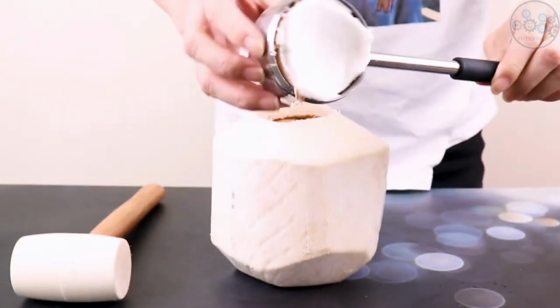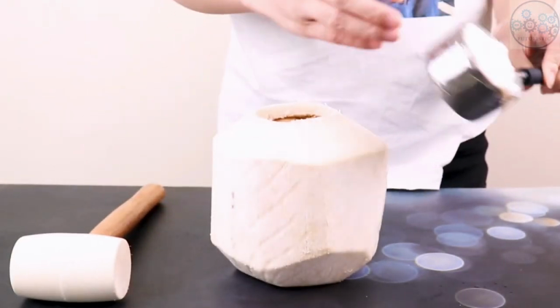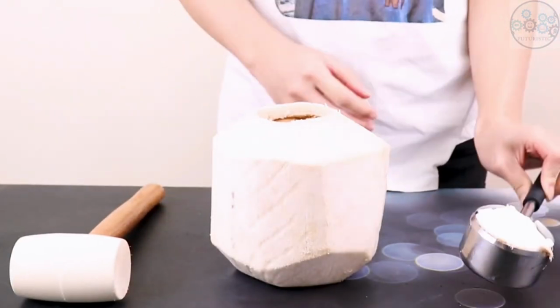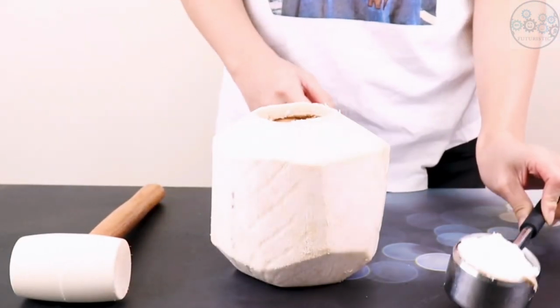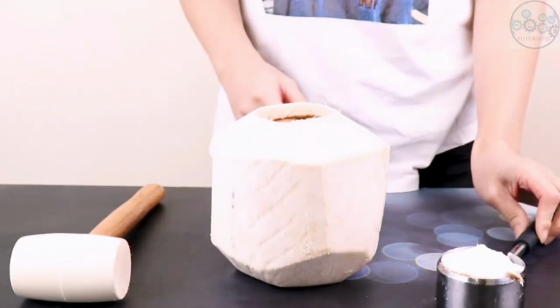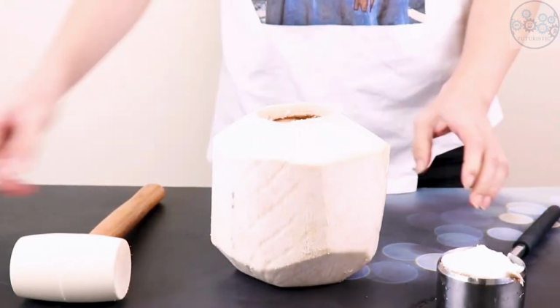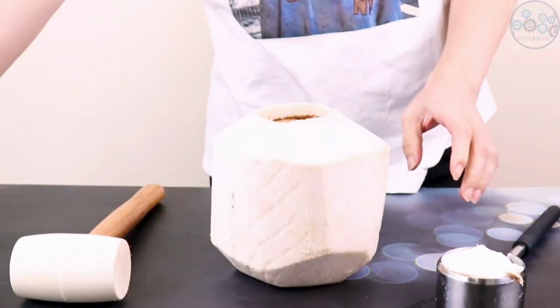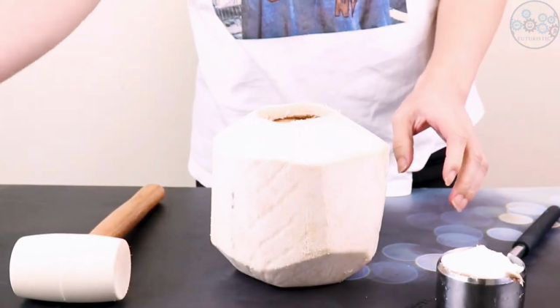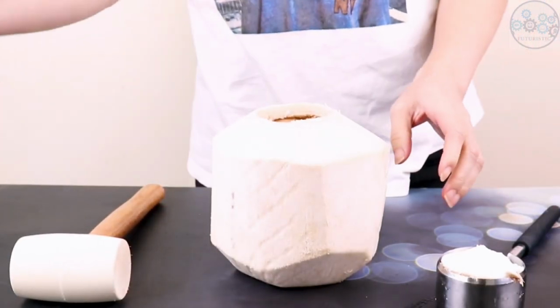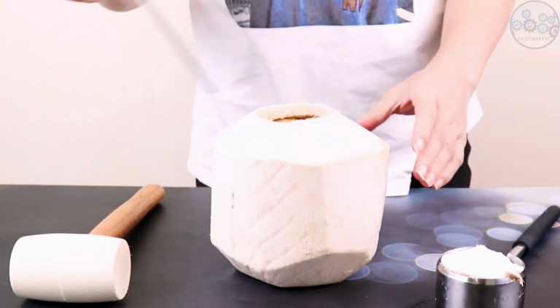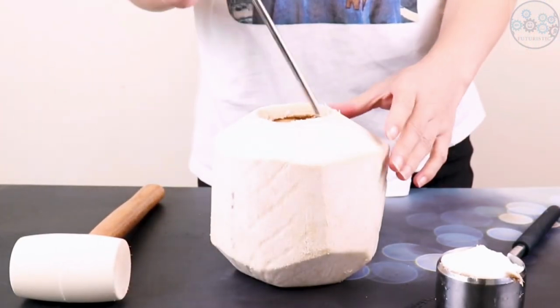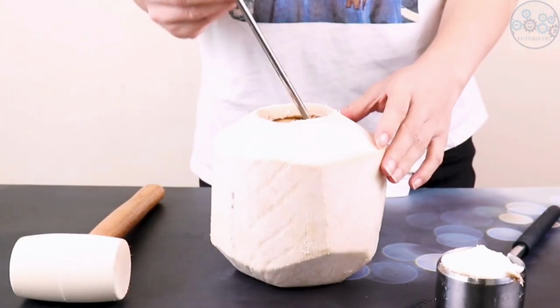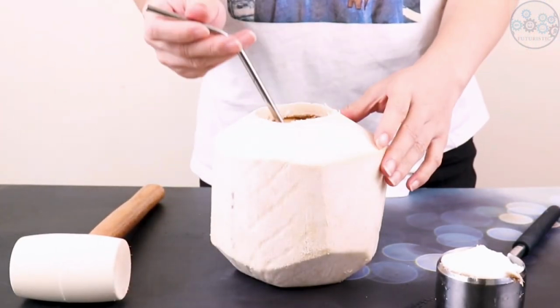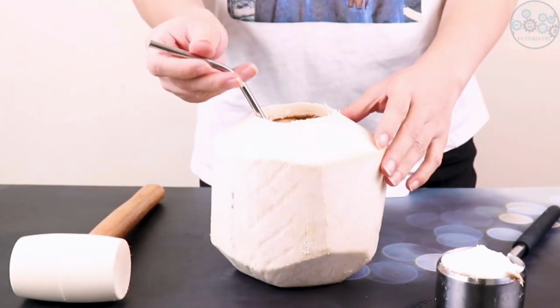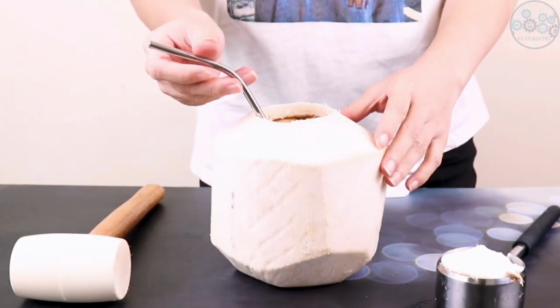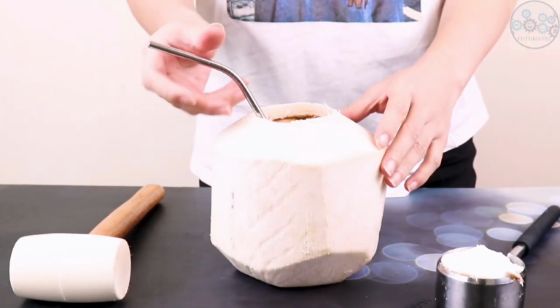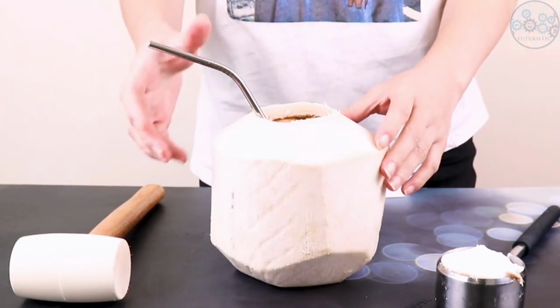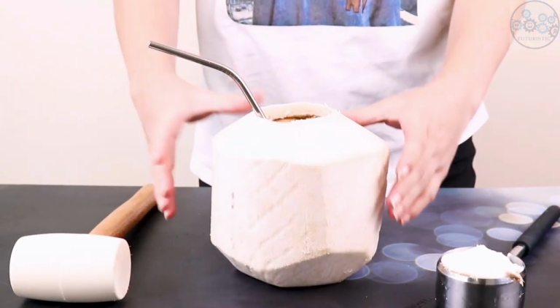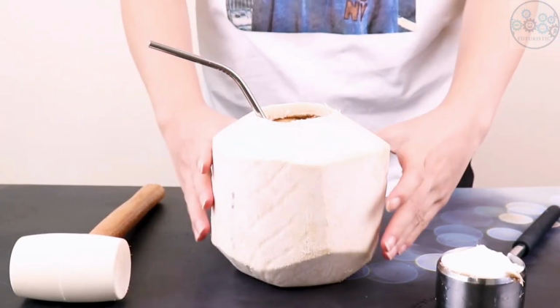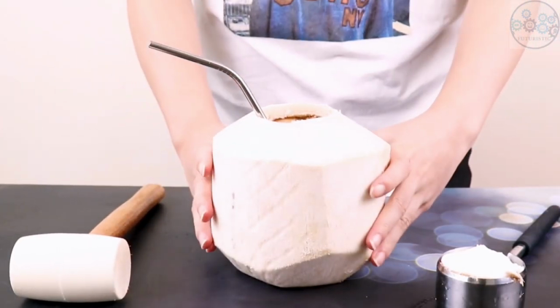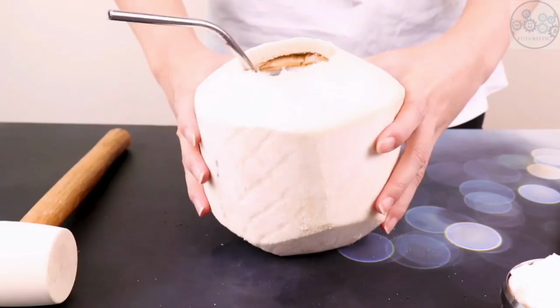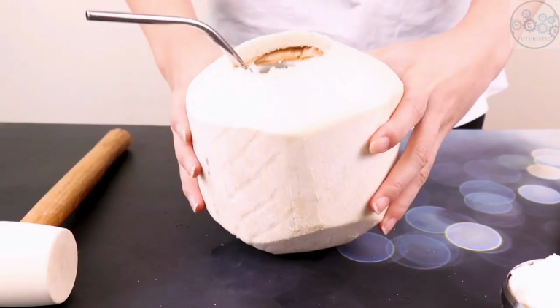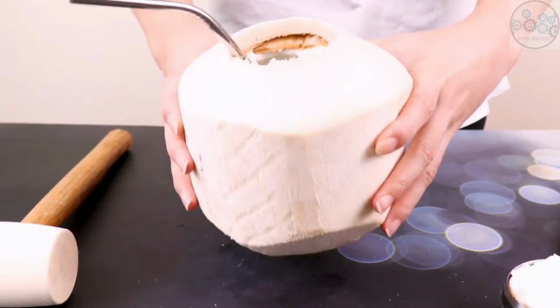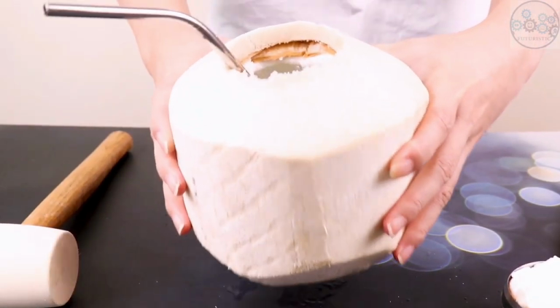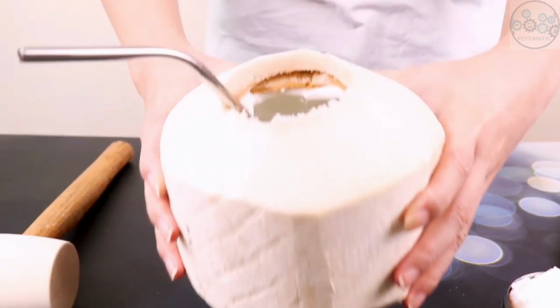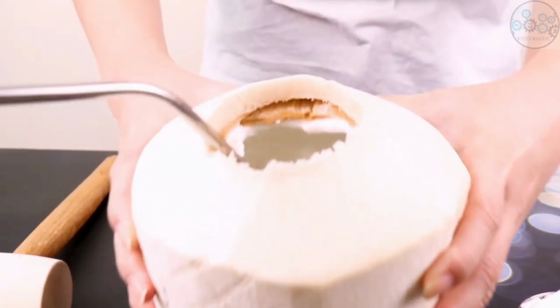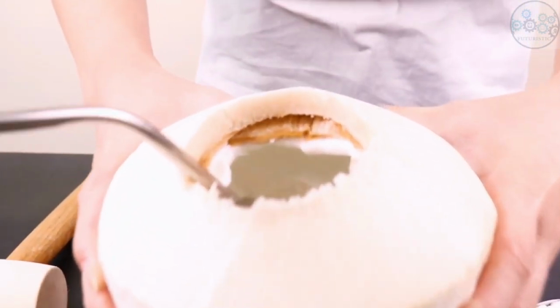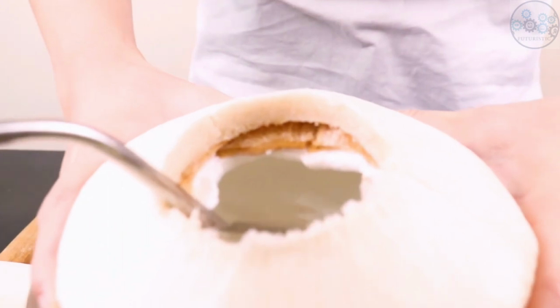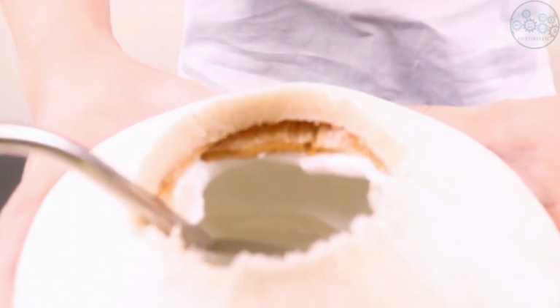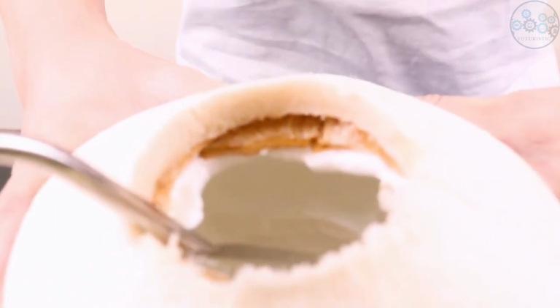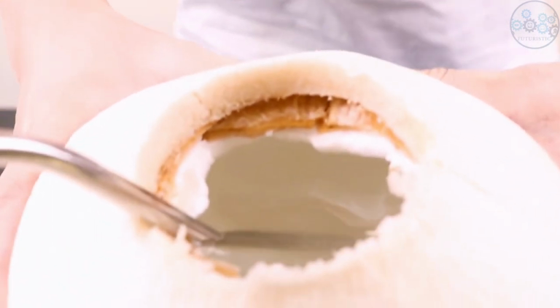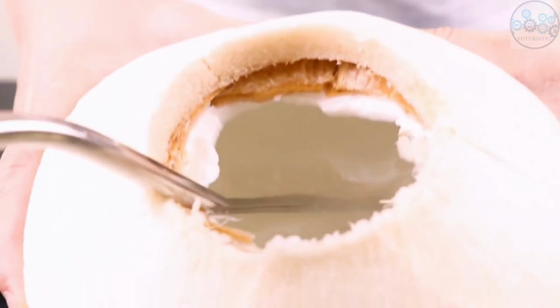The punch tap knife handle has a core remover, which can gently push out the residue on the punch tap knife.